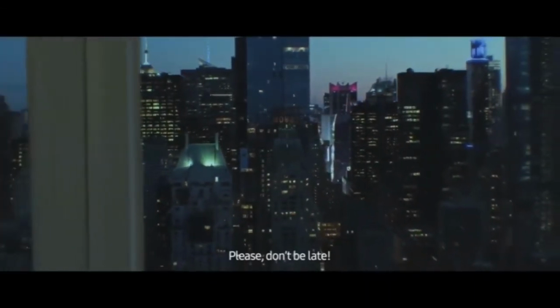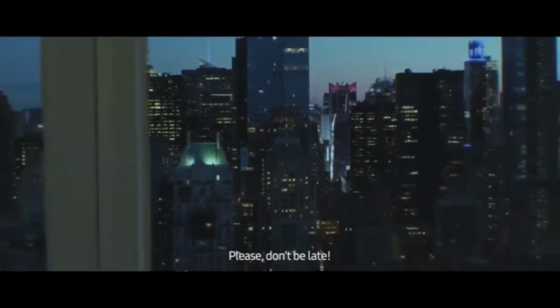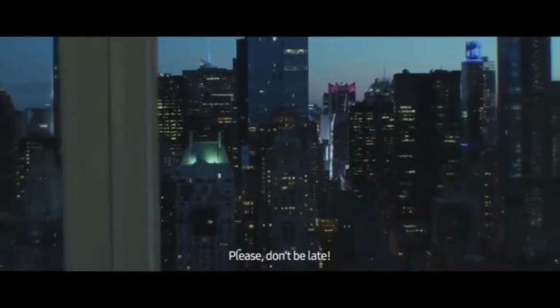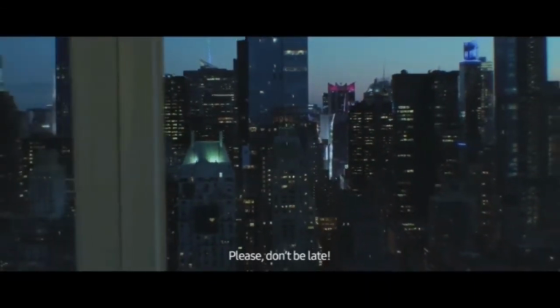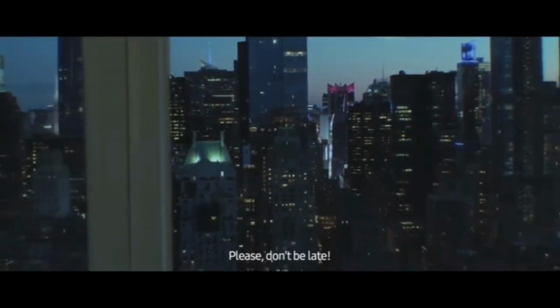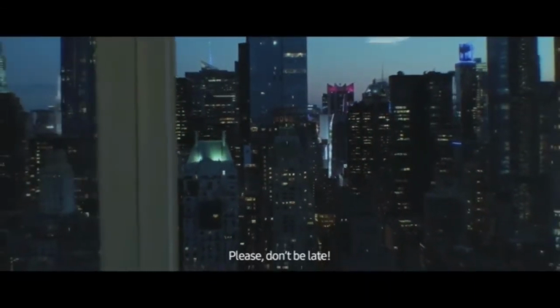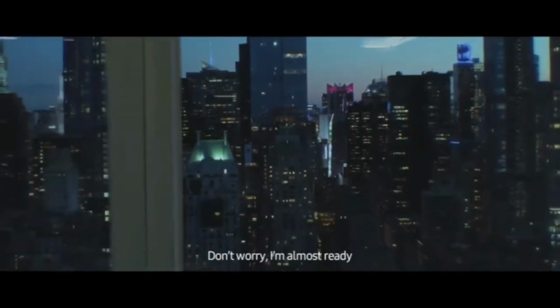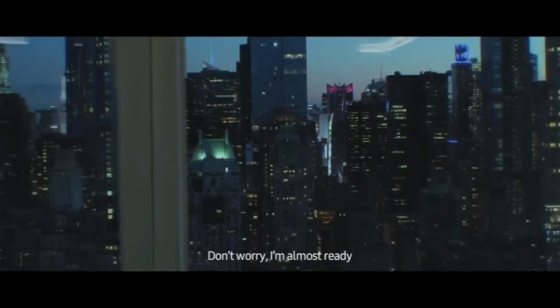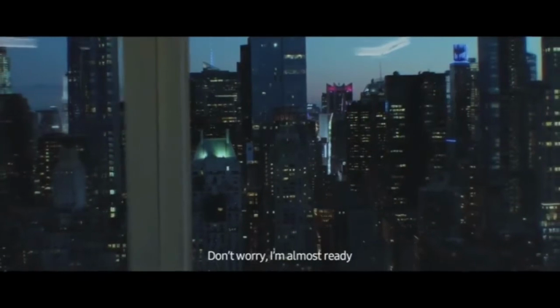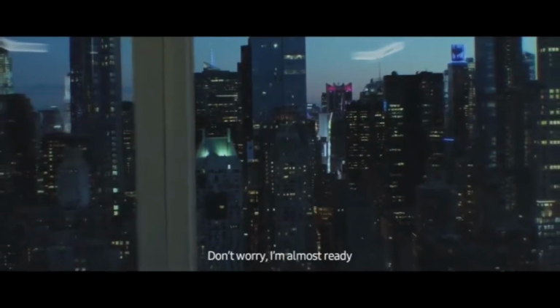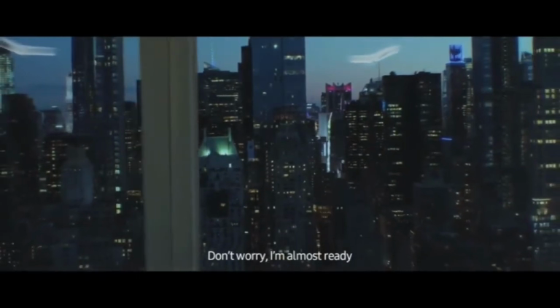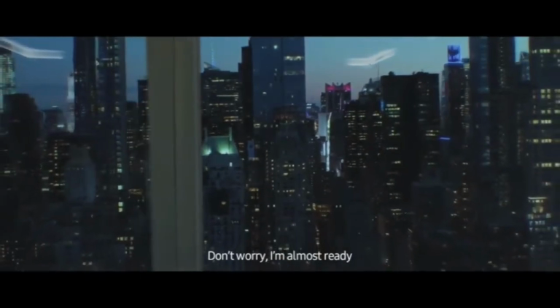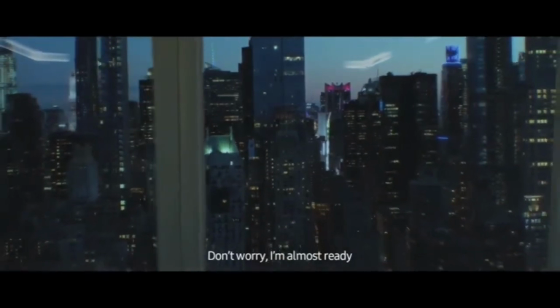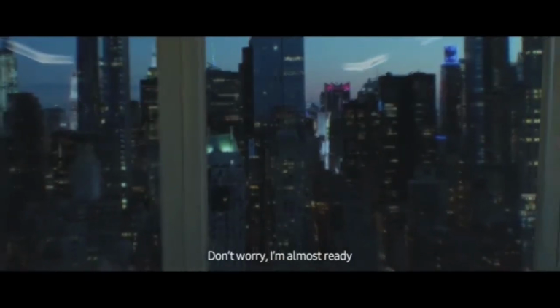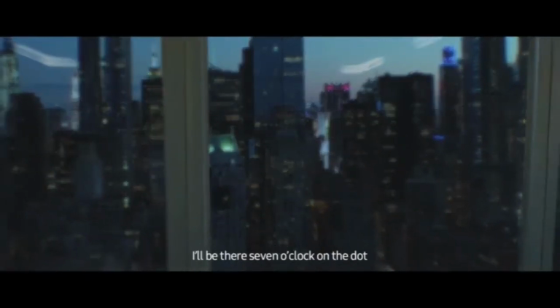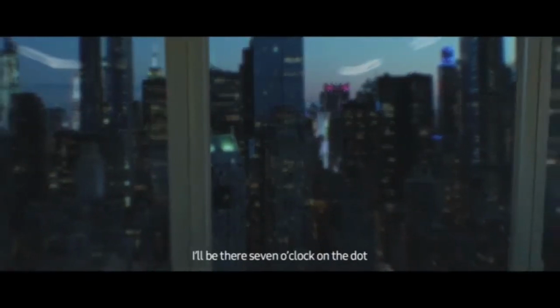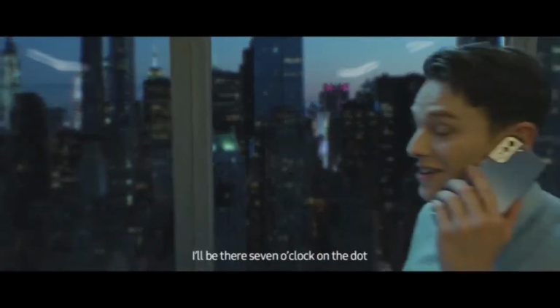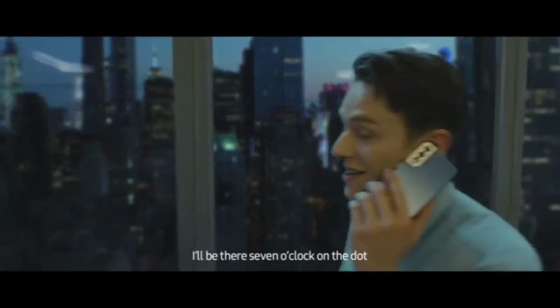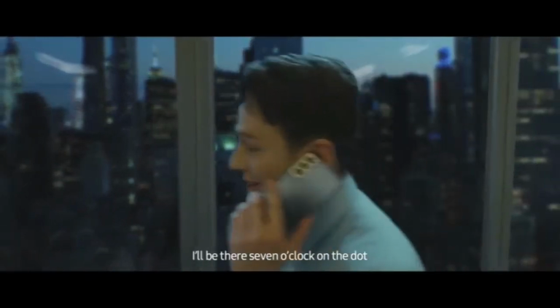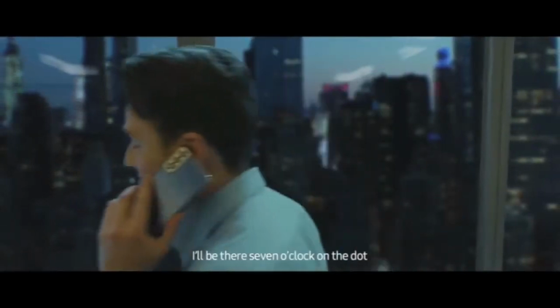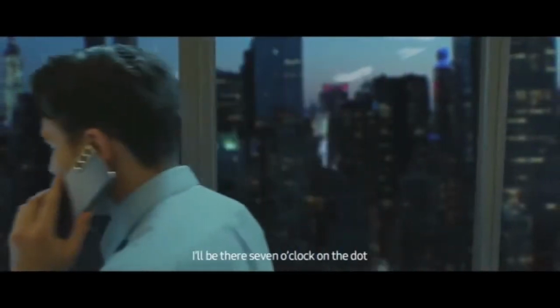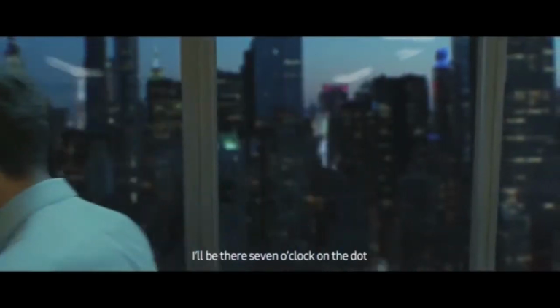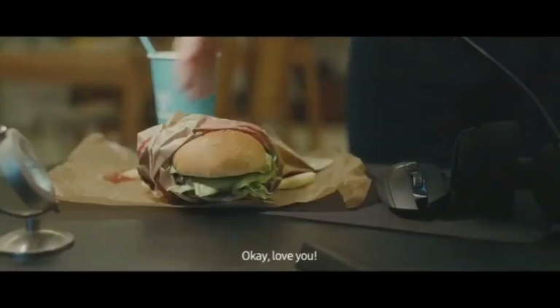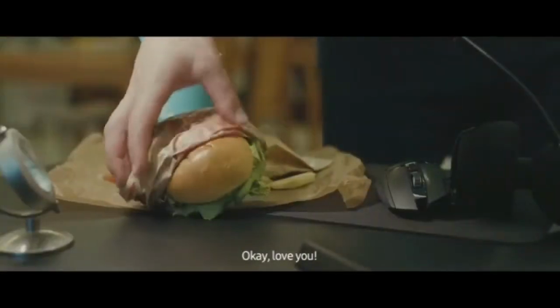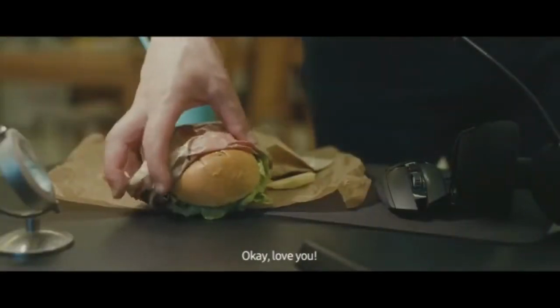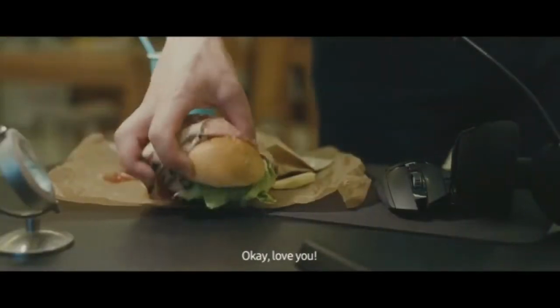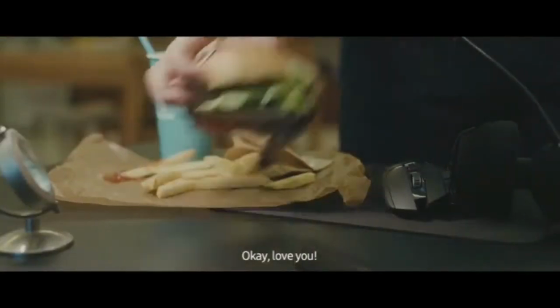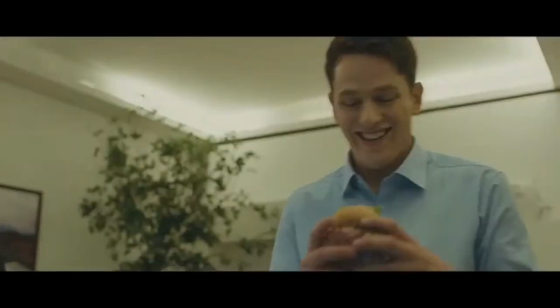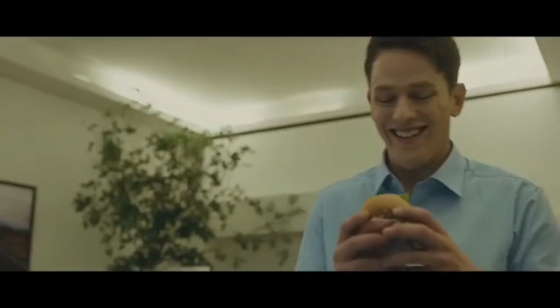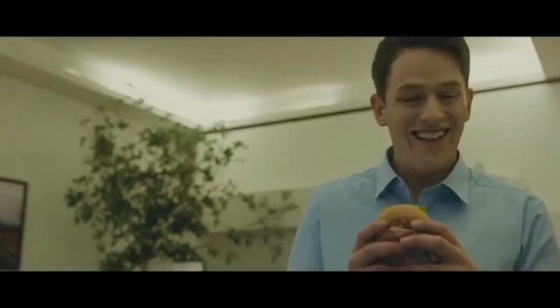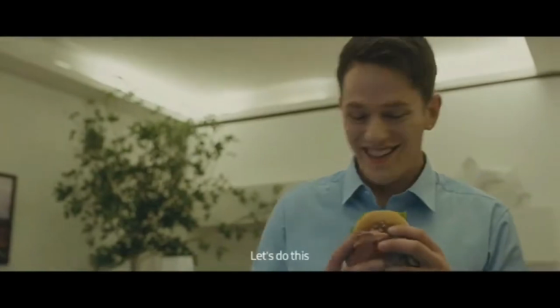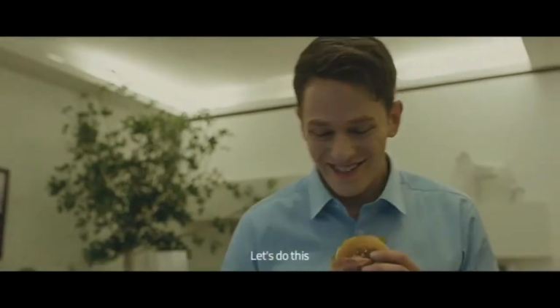Please don't be late. Hurry, I'm almost ready. We're at 7 o'clock coming up. Okay, love you. Let's eat.